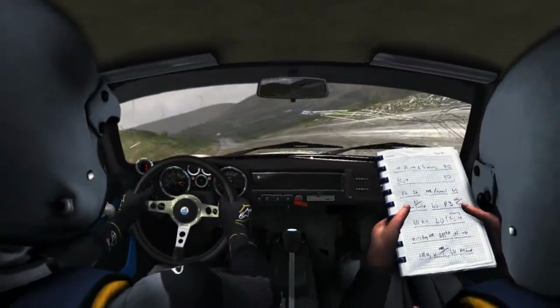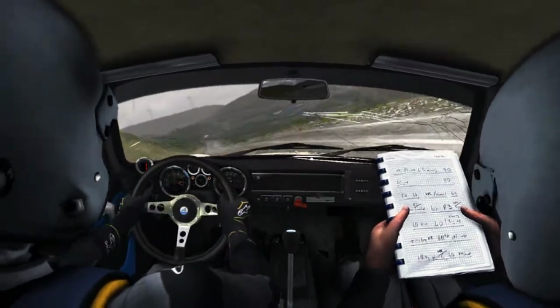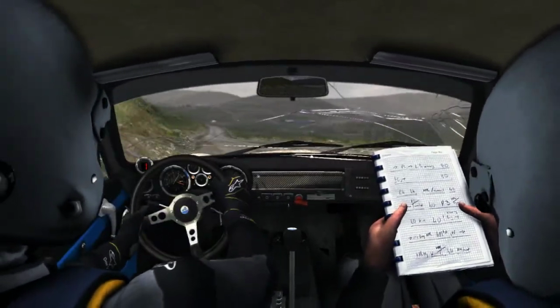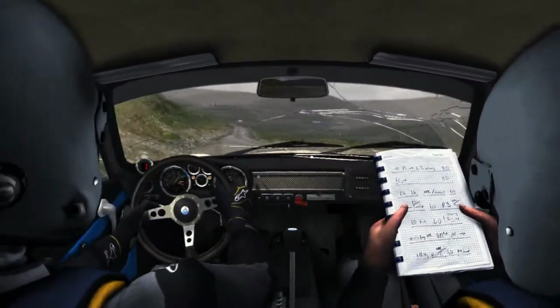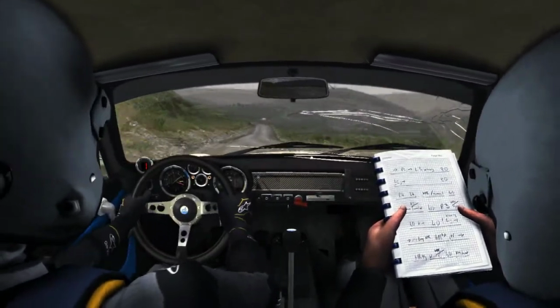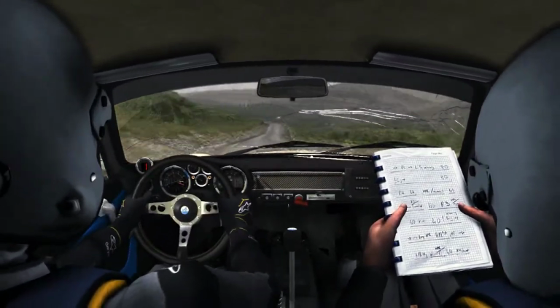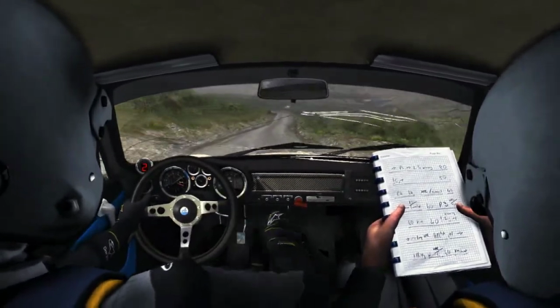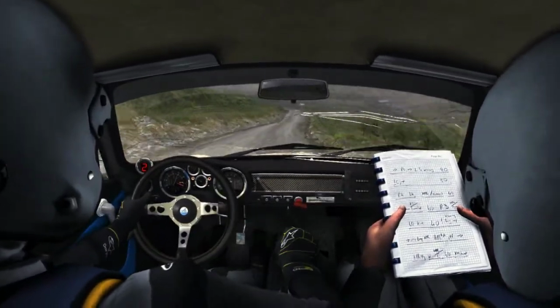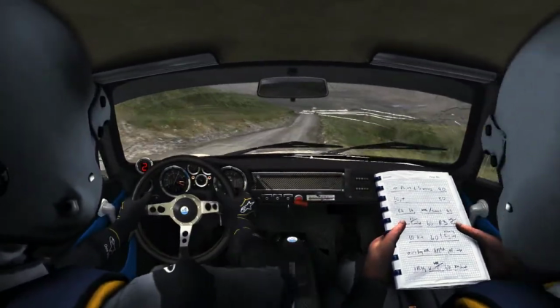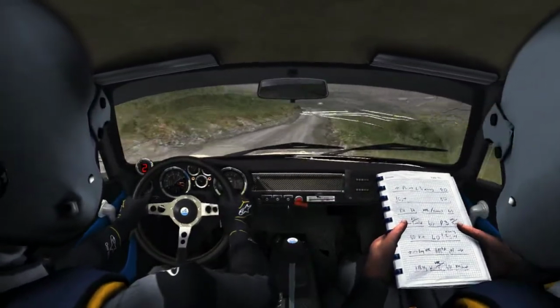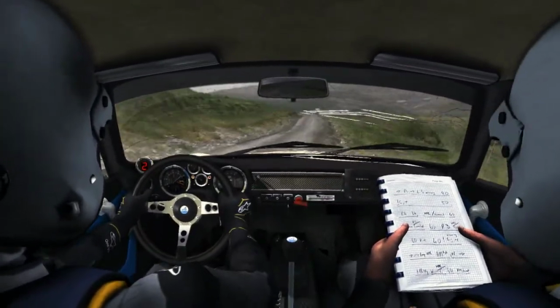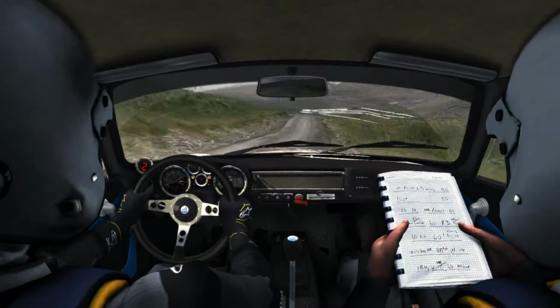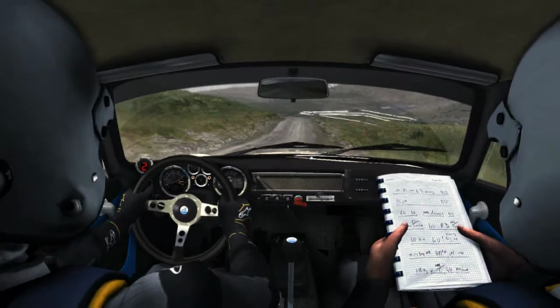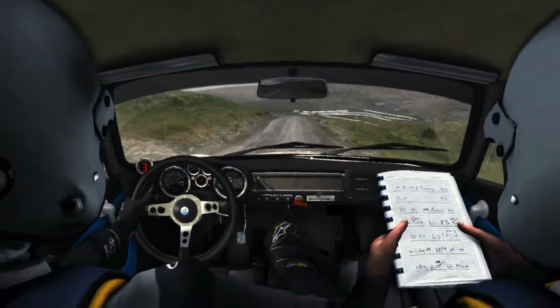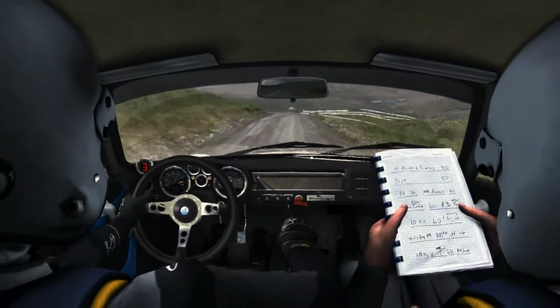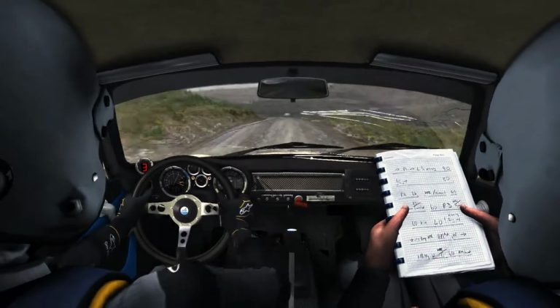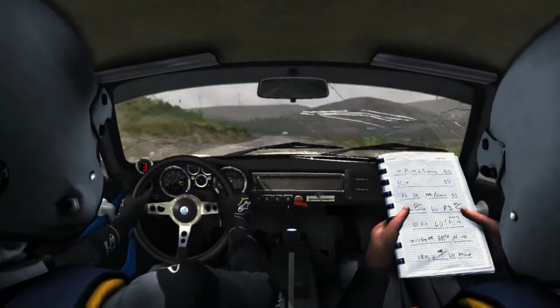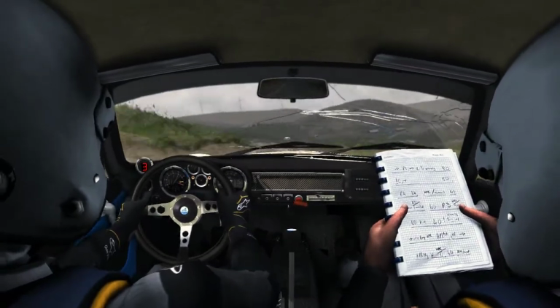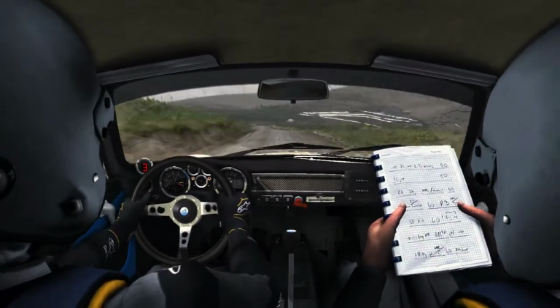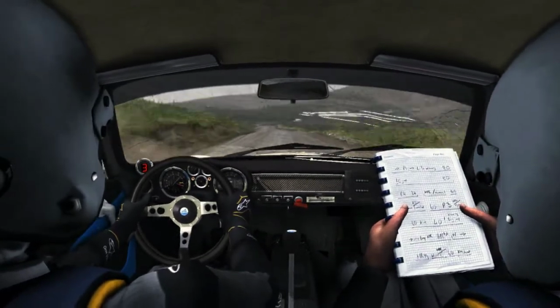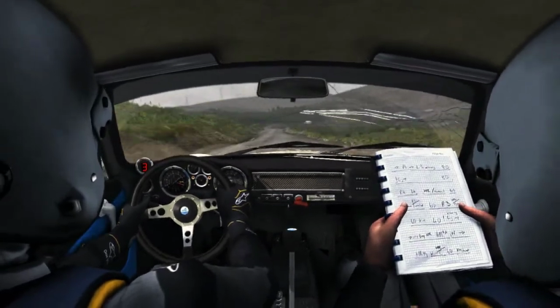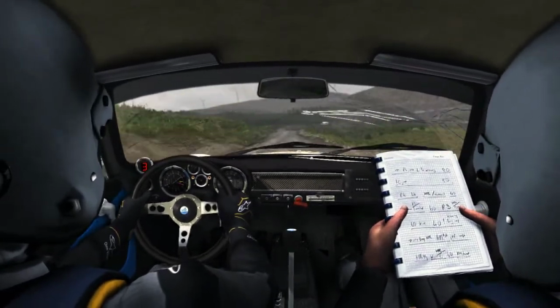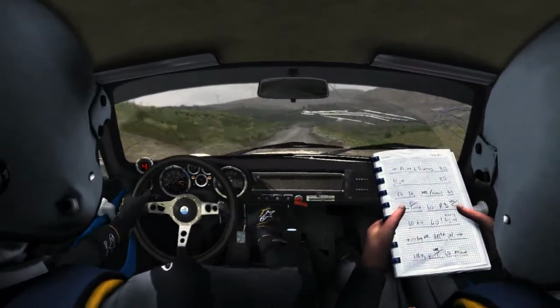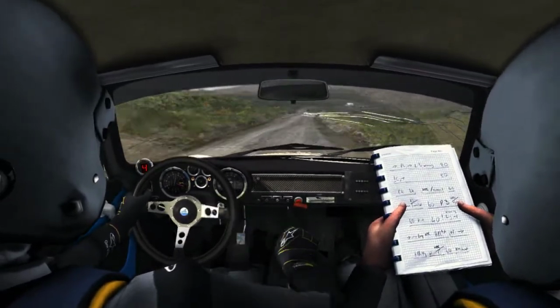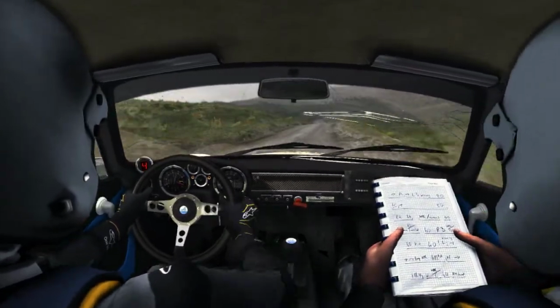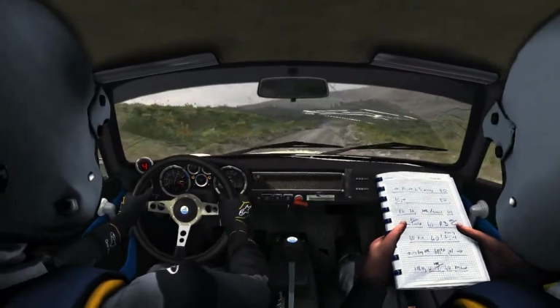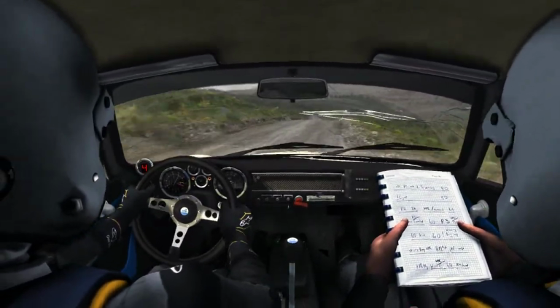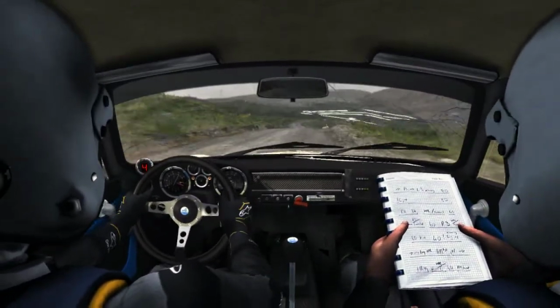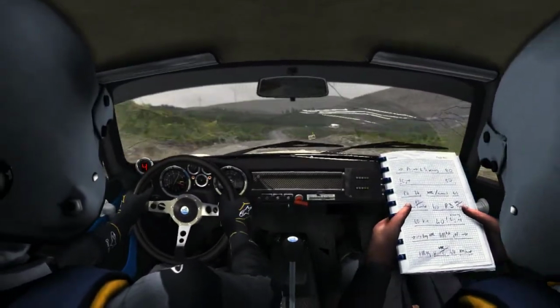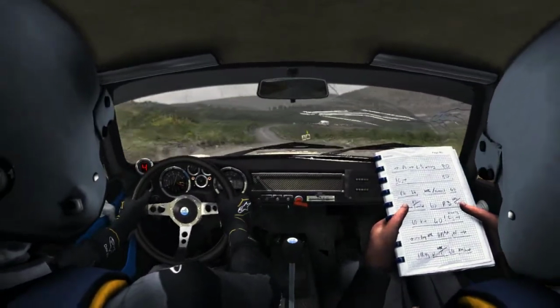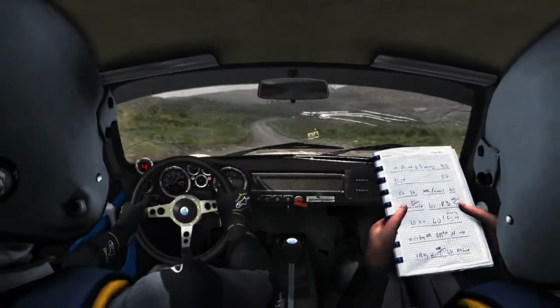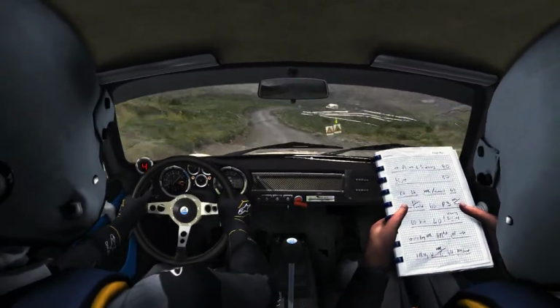Caution, keep left, over crest, keep mid, over crest, 80. Right 5, long, past junction.